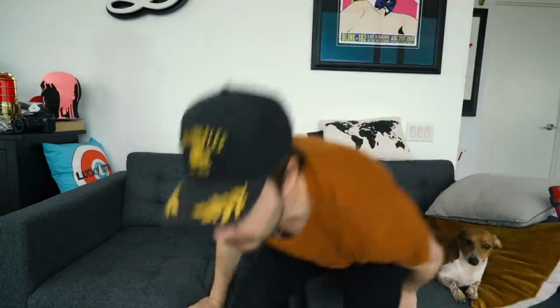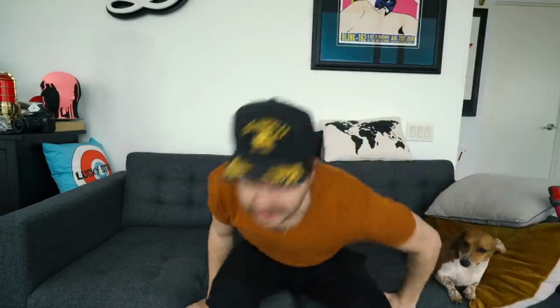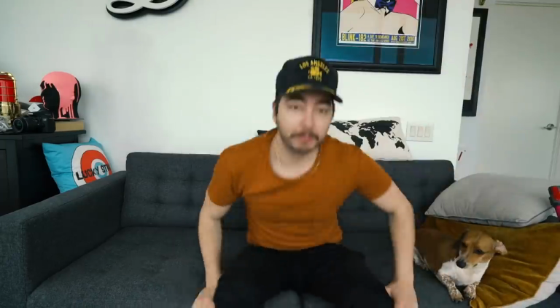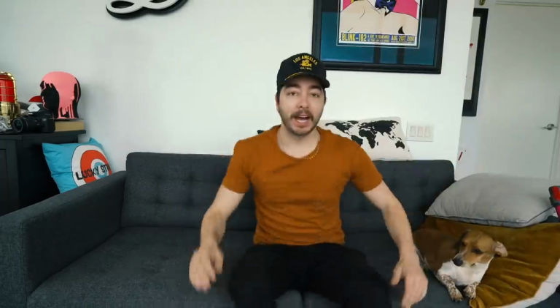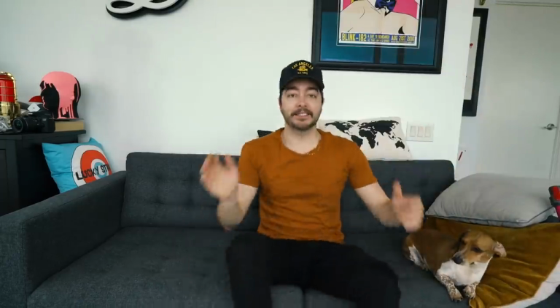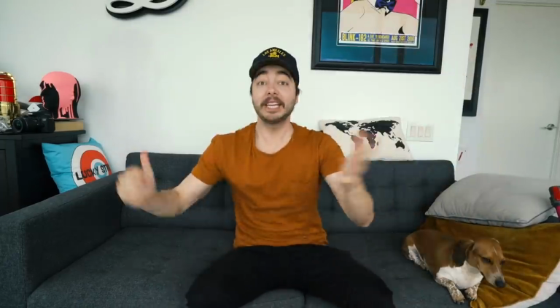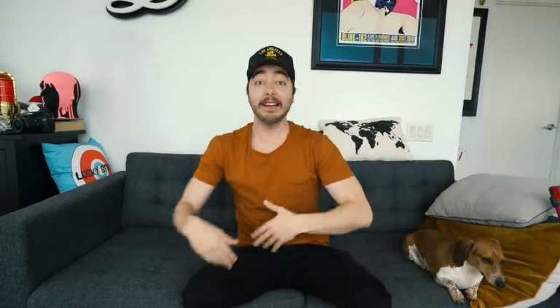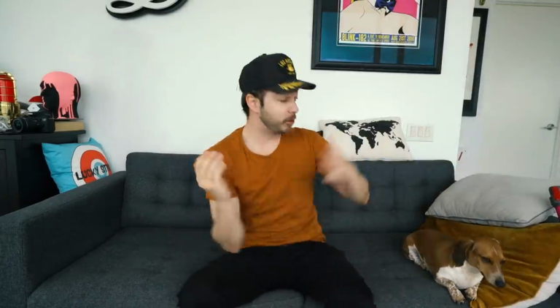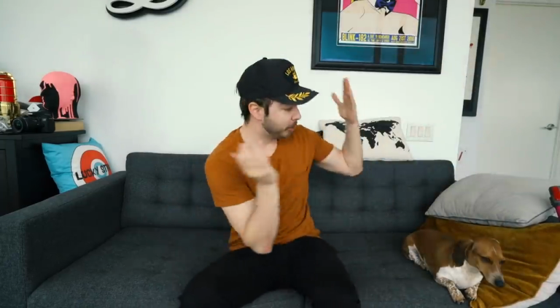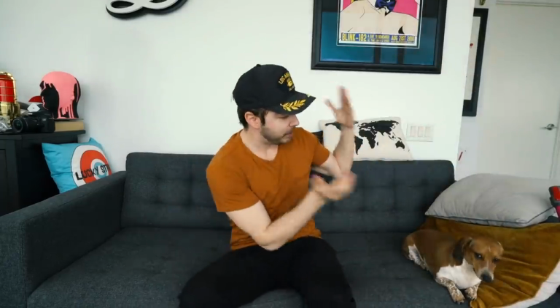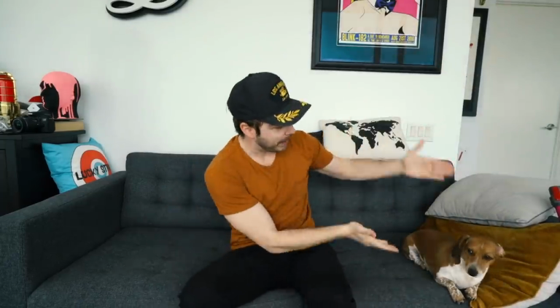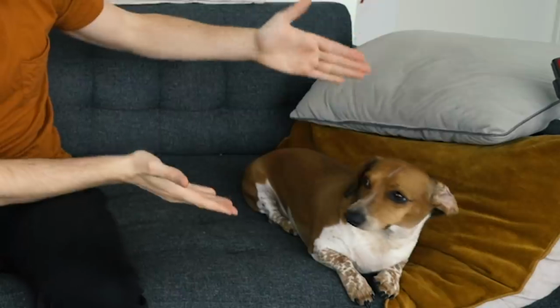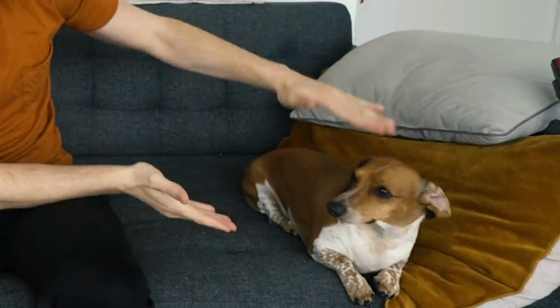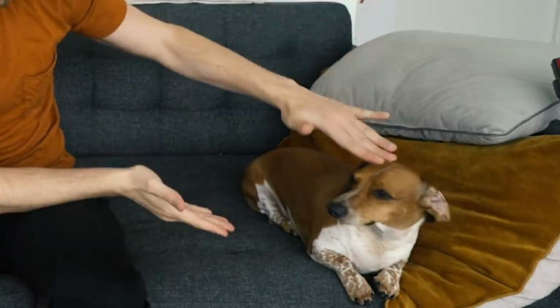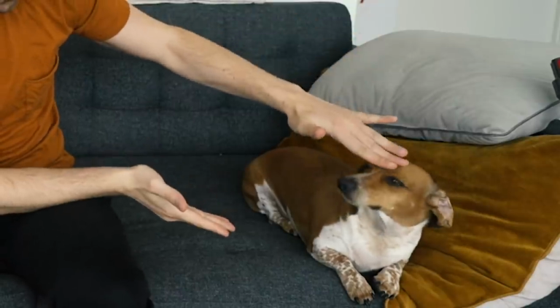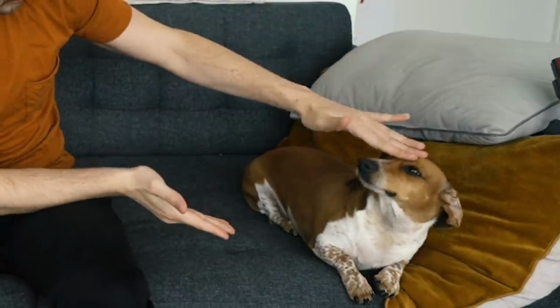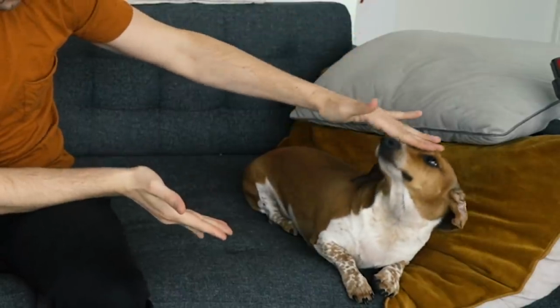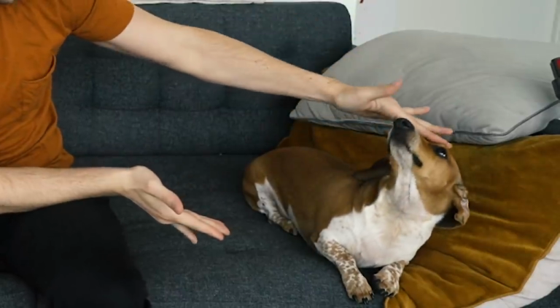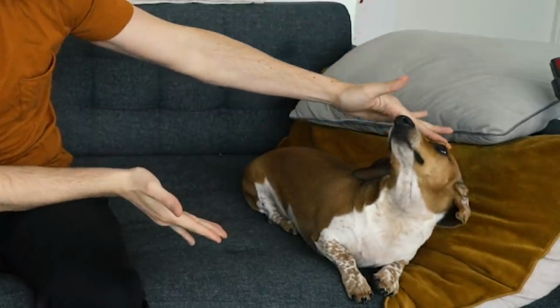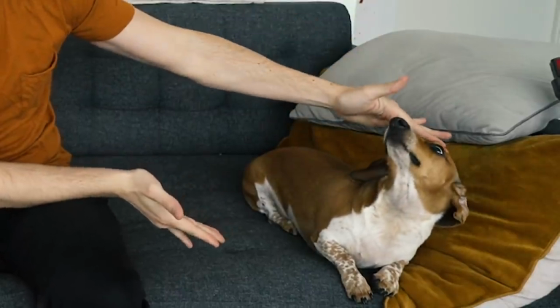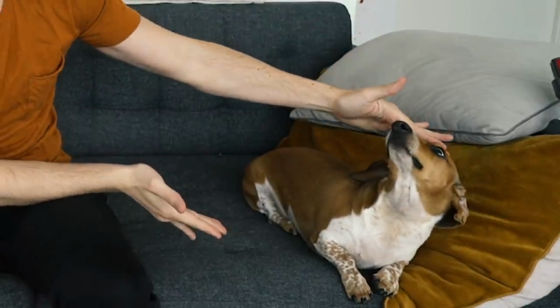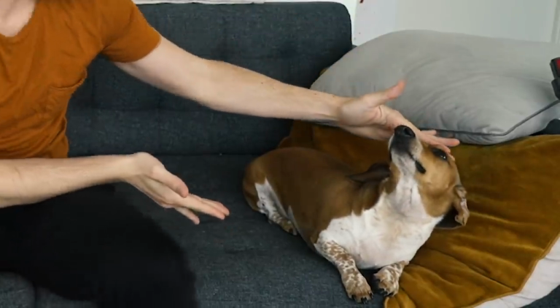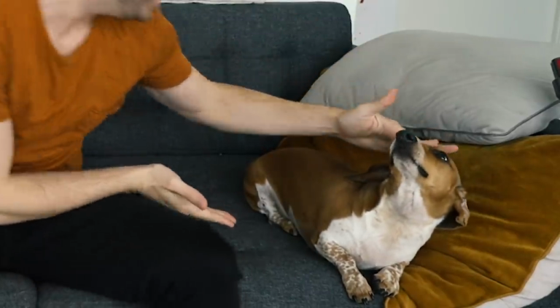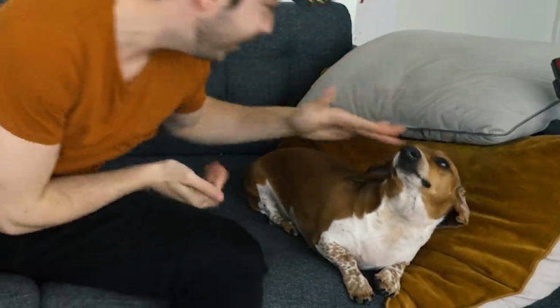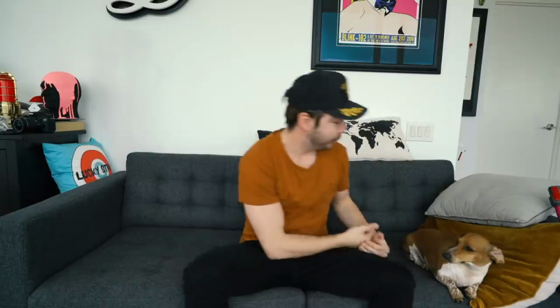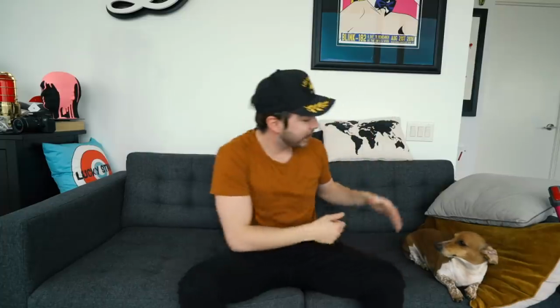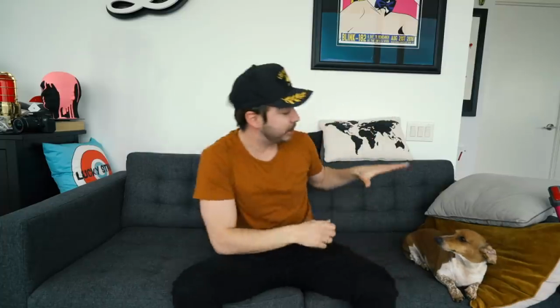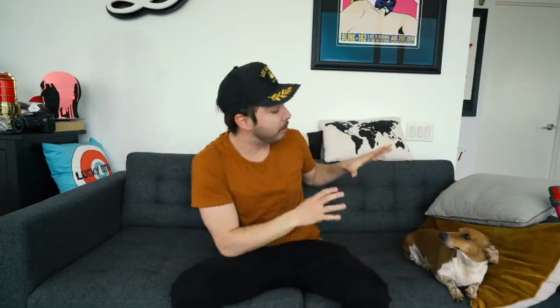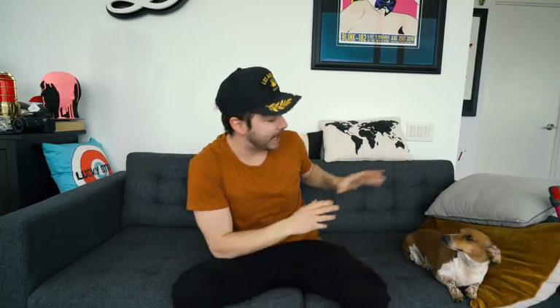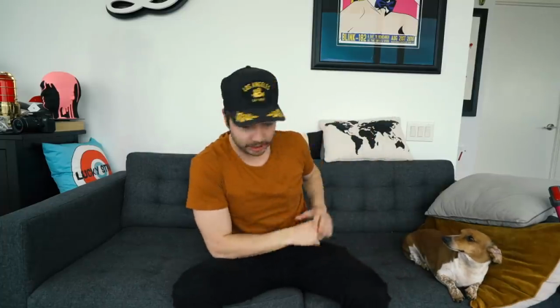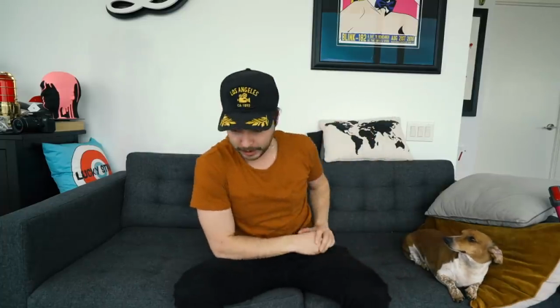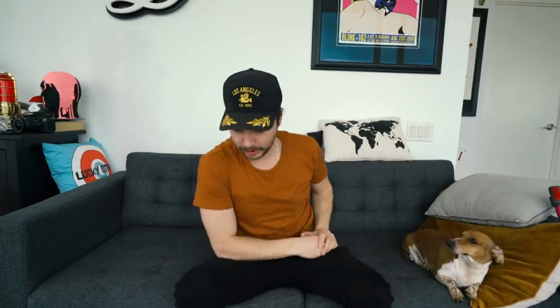What's up guys, today I'm joined with my little core. You actually match the pillow.